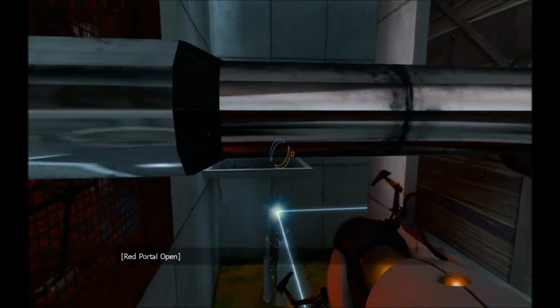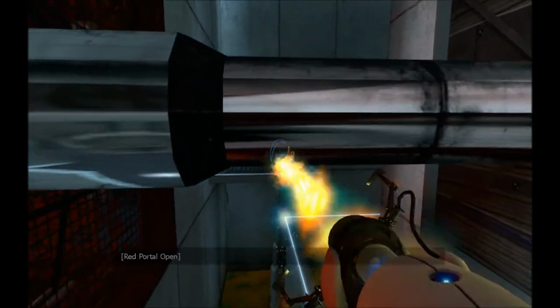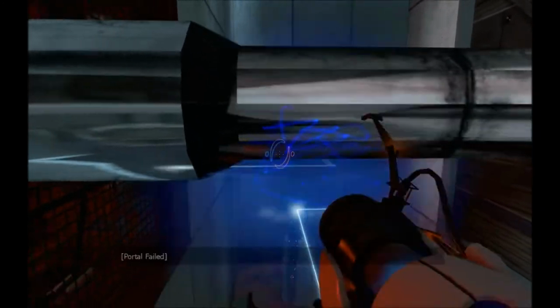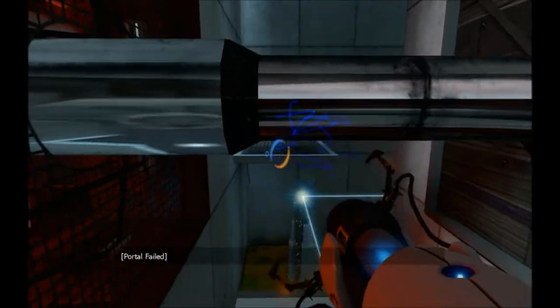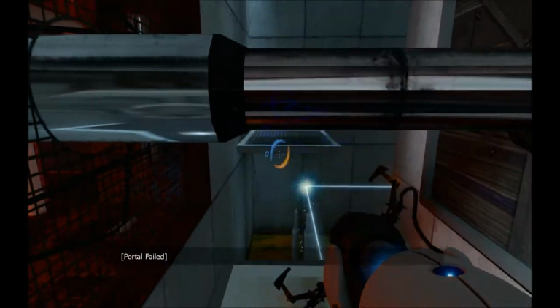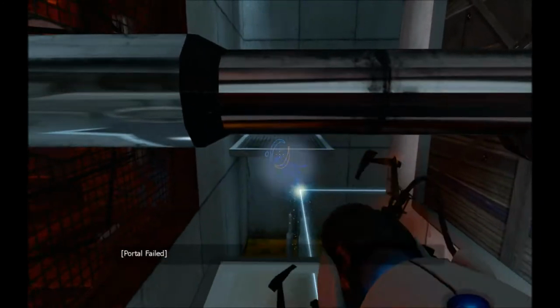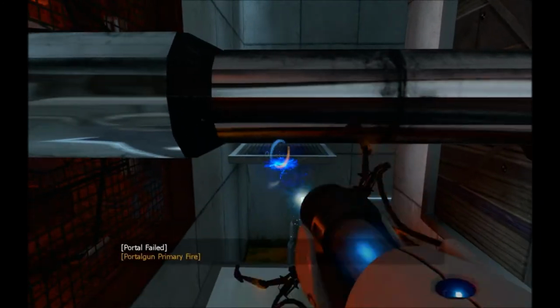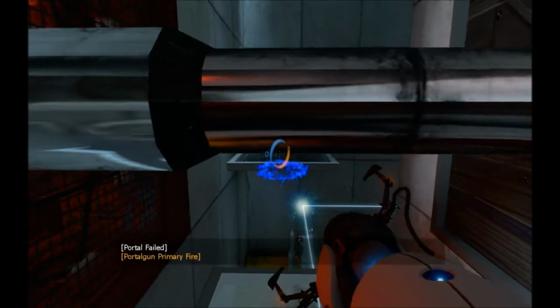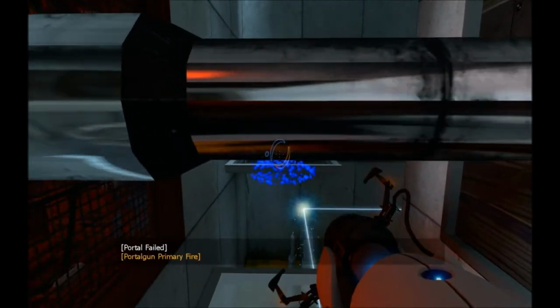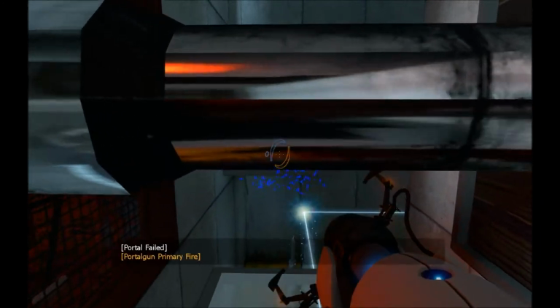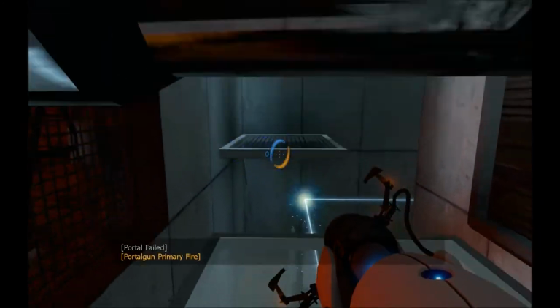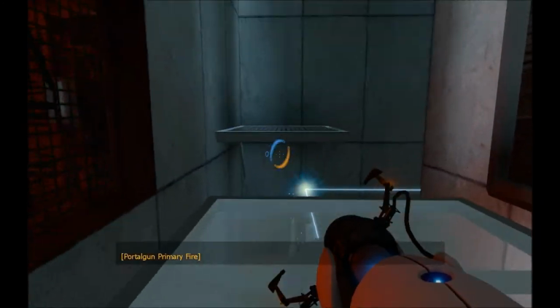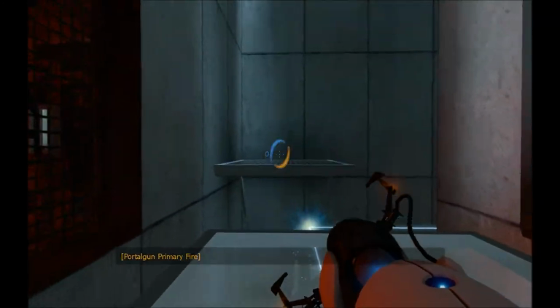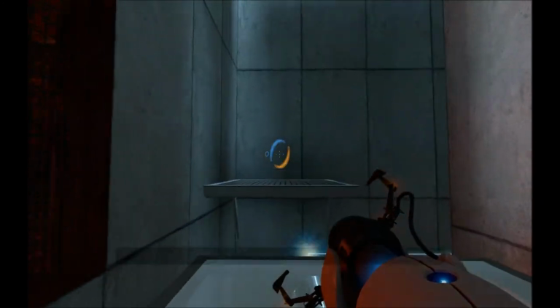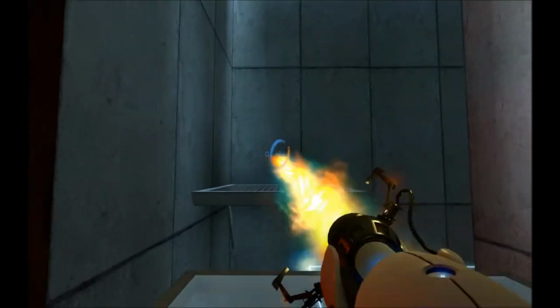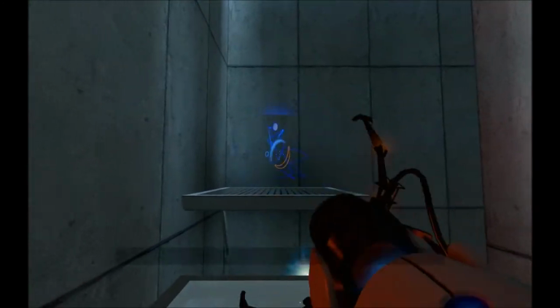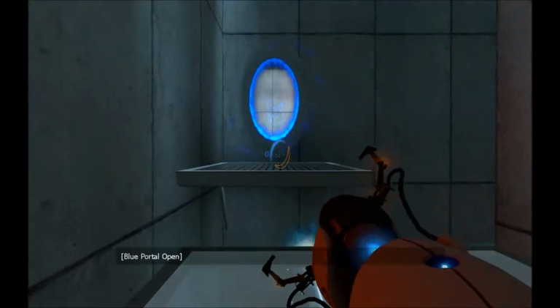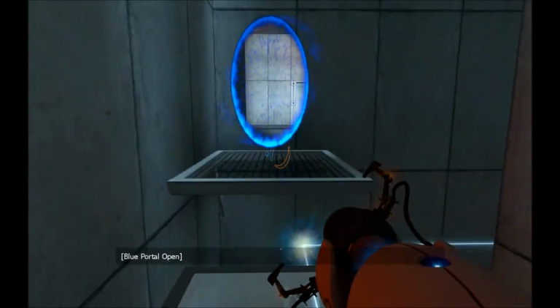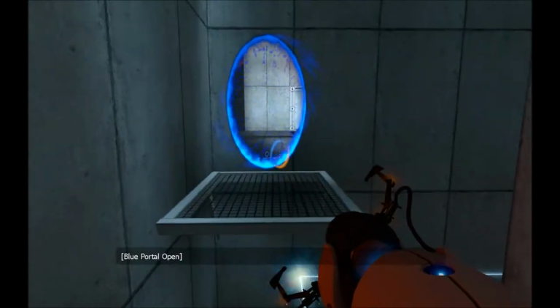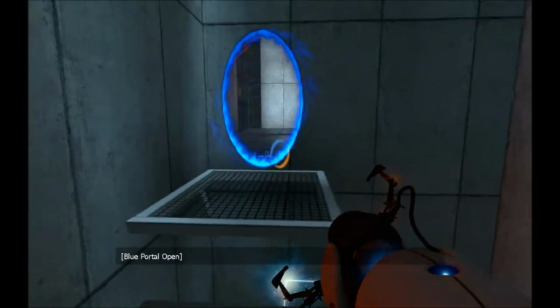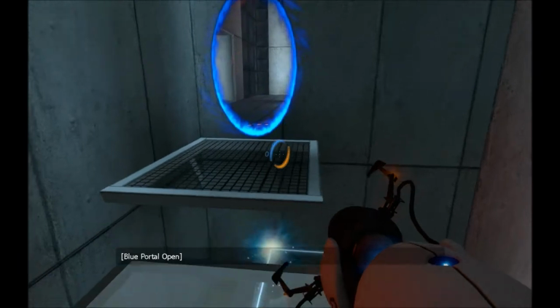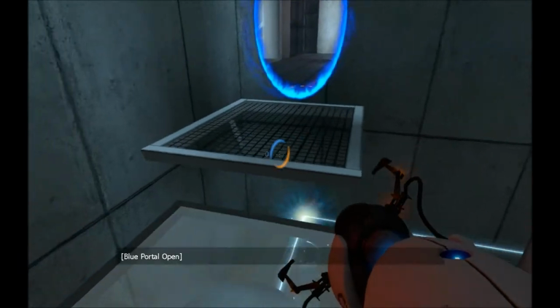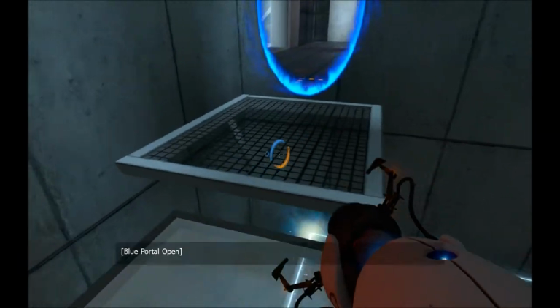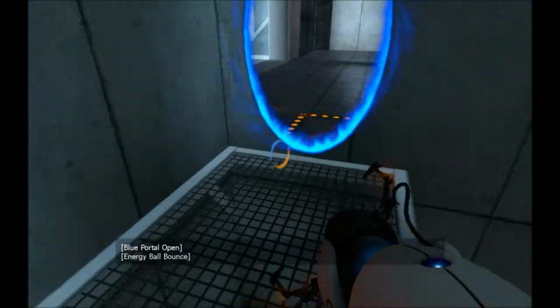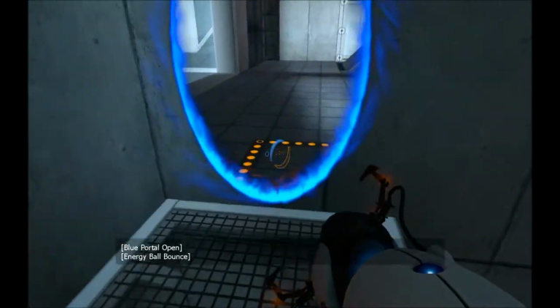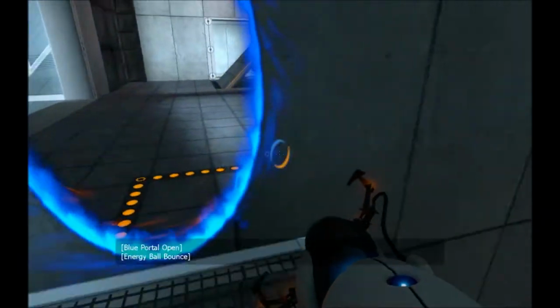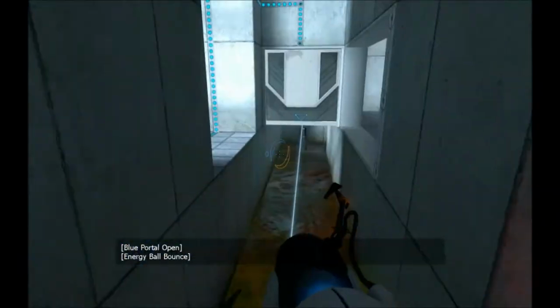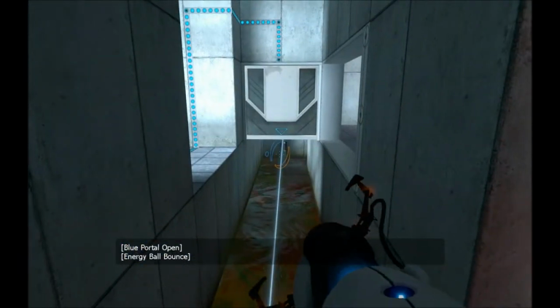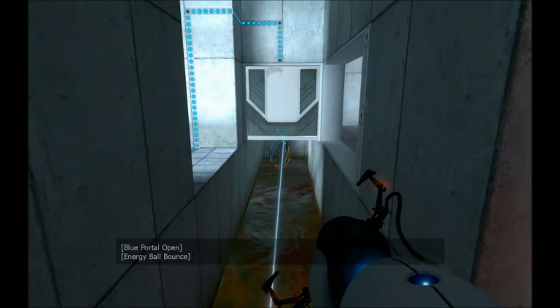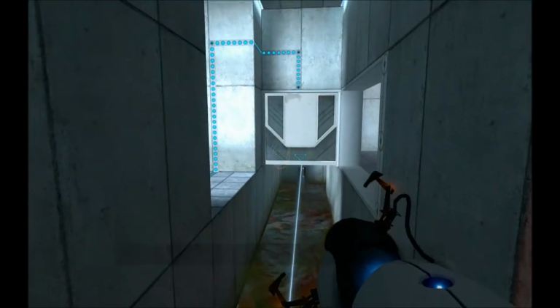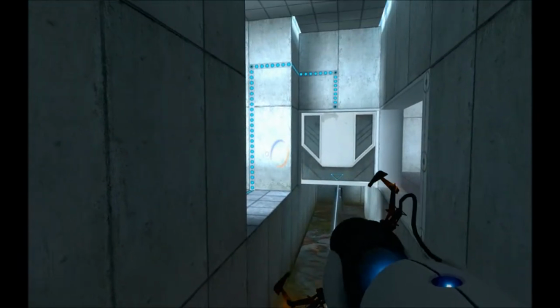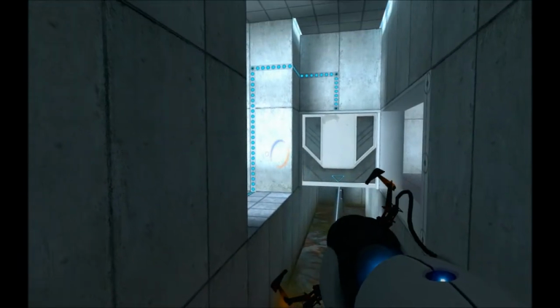I mean, it's good that I'm just doing this for practice. I totally forgot that I could even crouch.